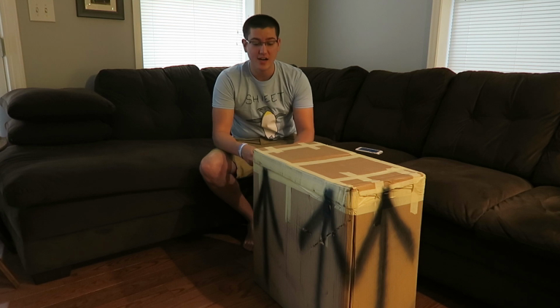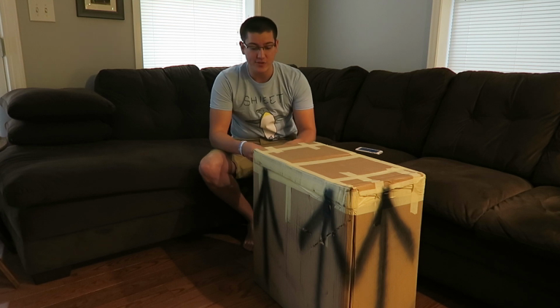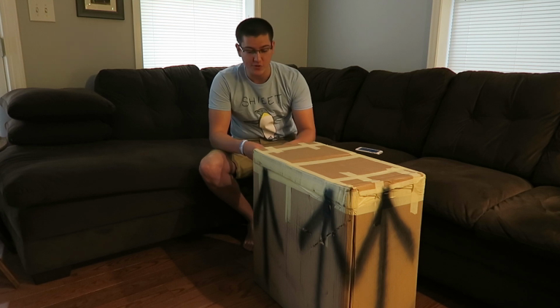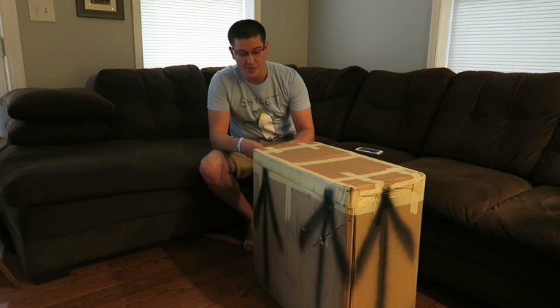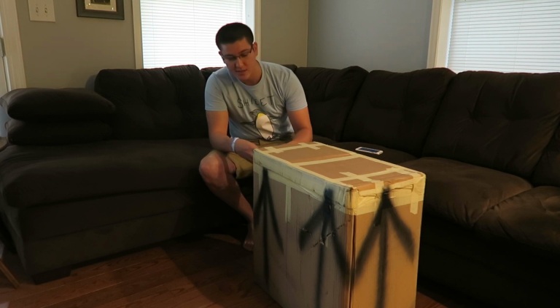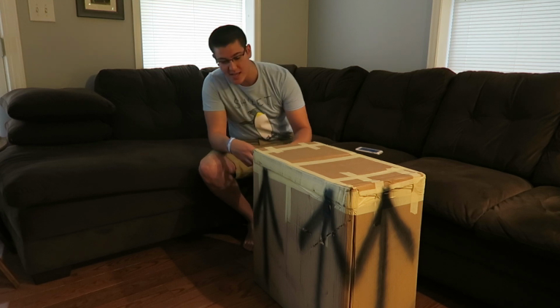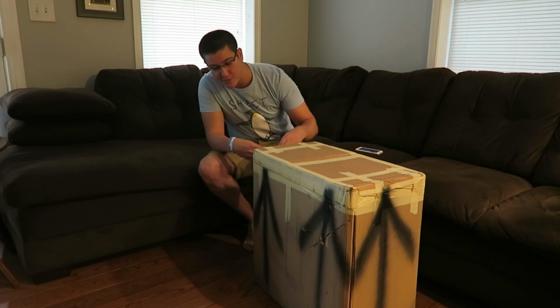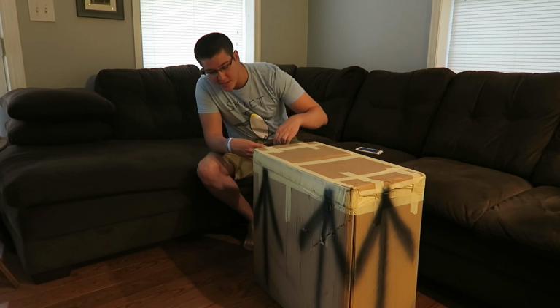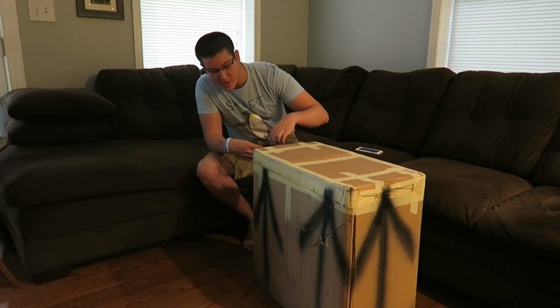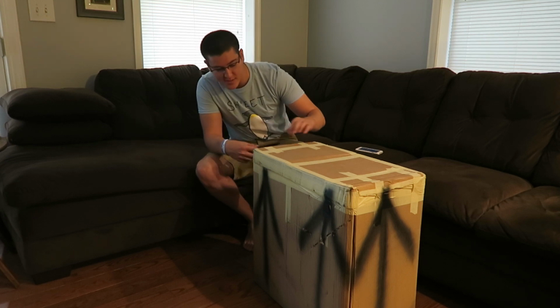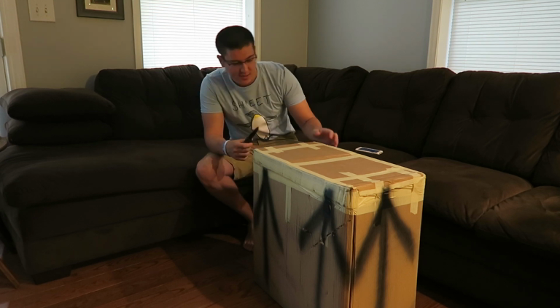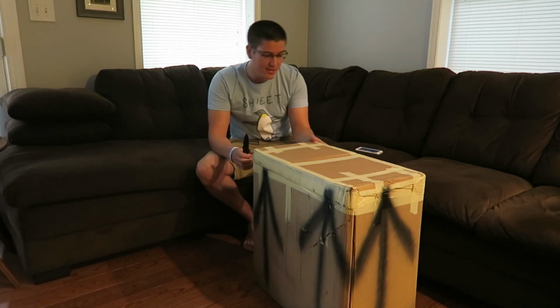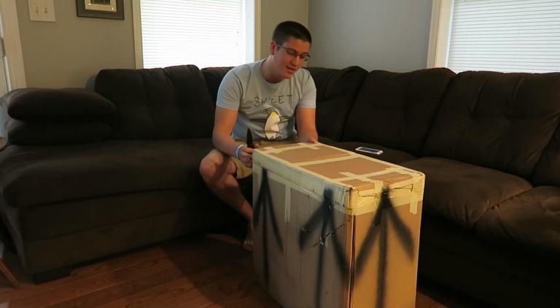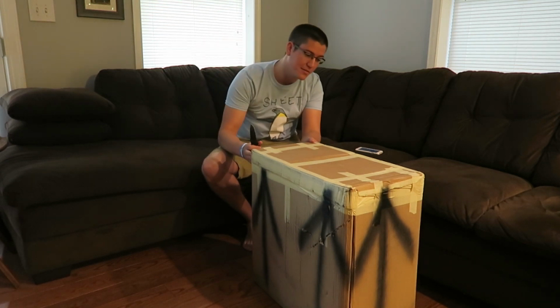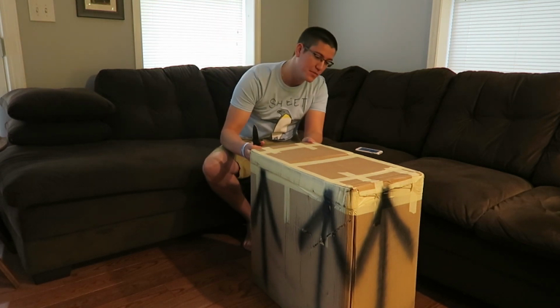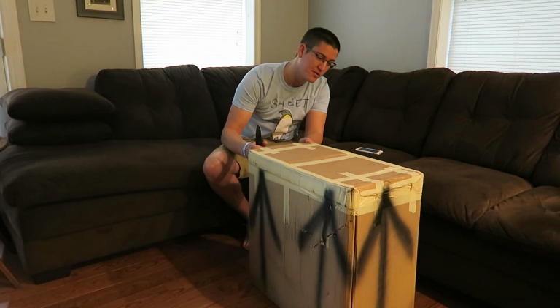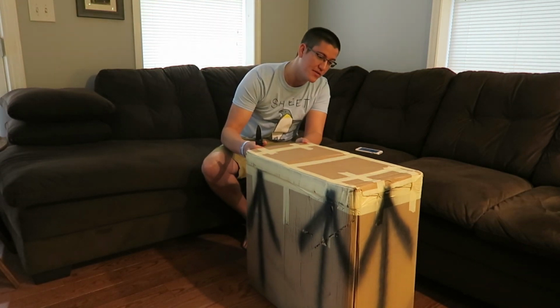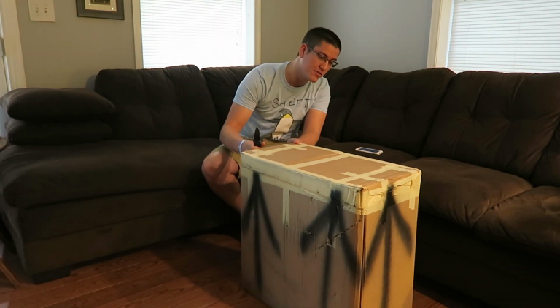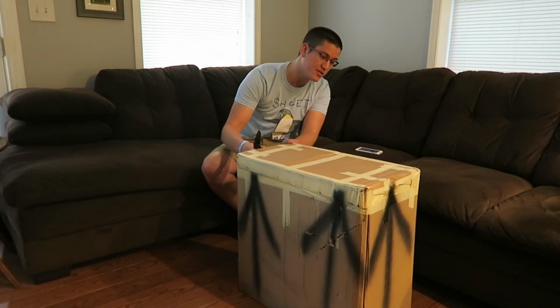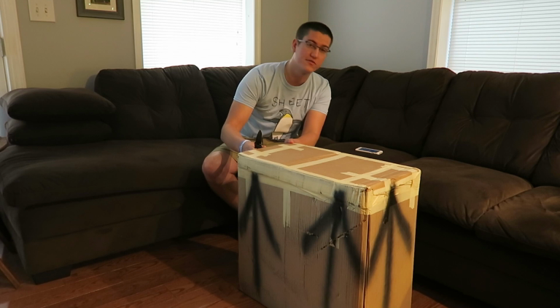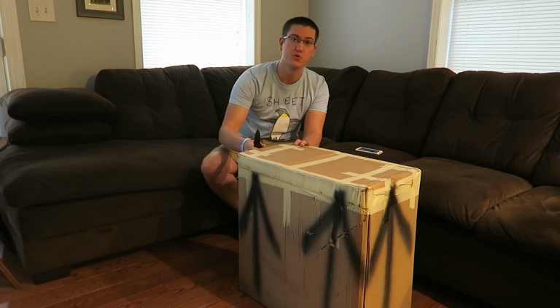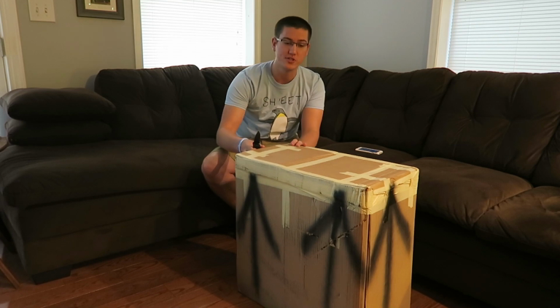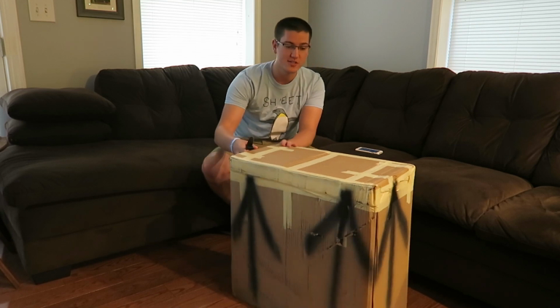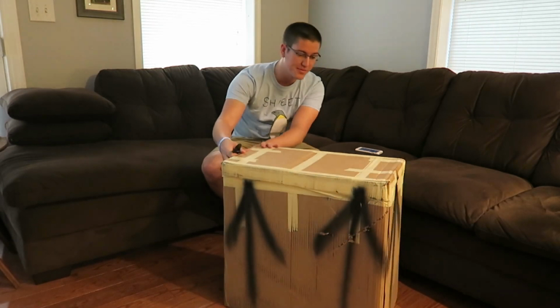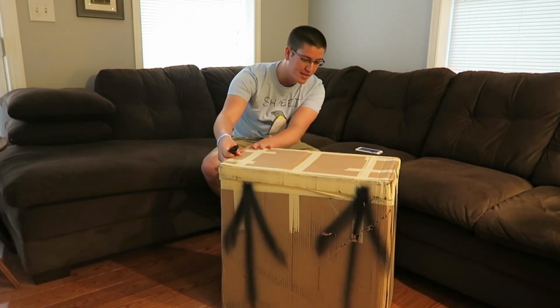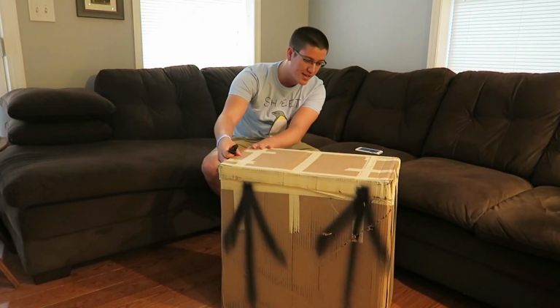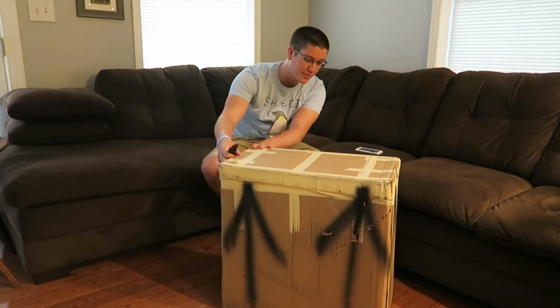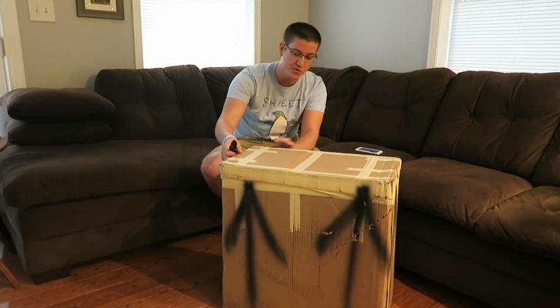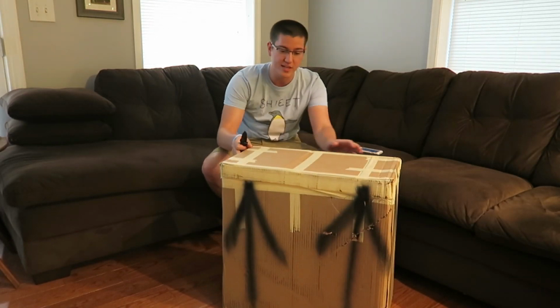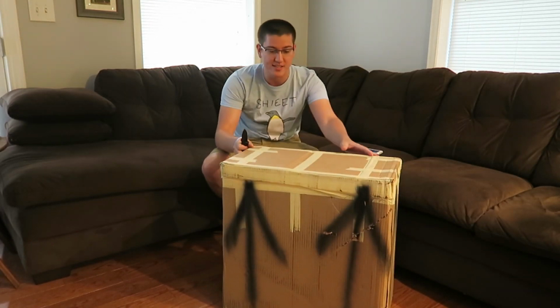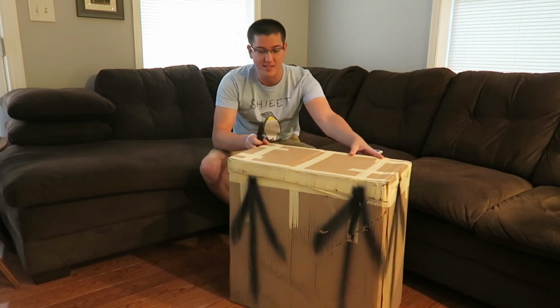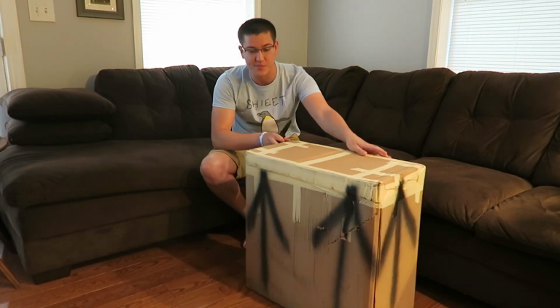Alright YouTube, today I'm doing an unboxing. One of my viewers from Twitch sent me a computer case that he customized.